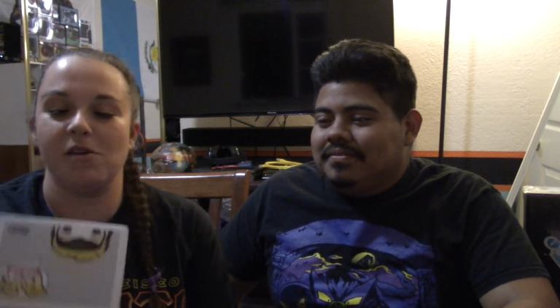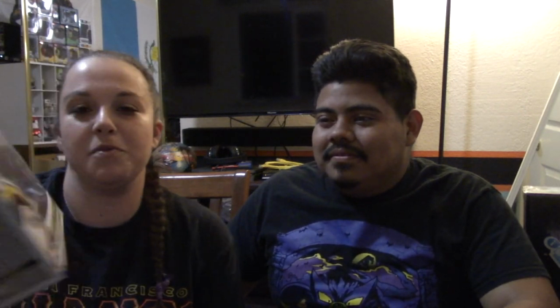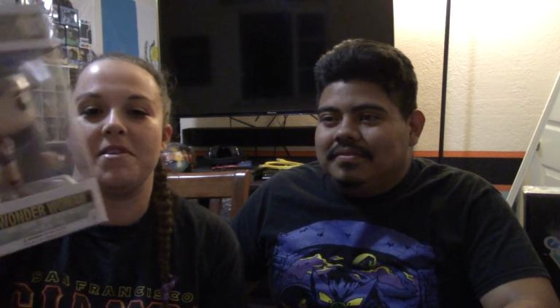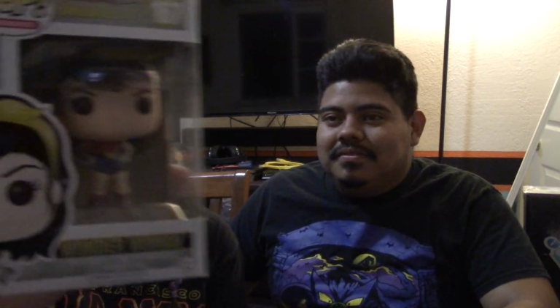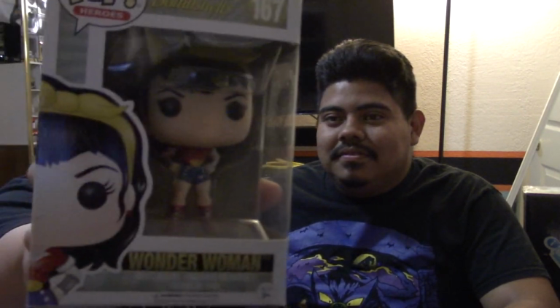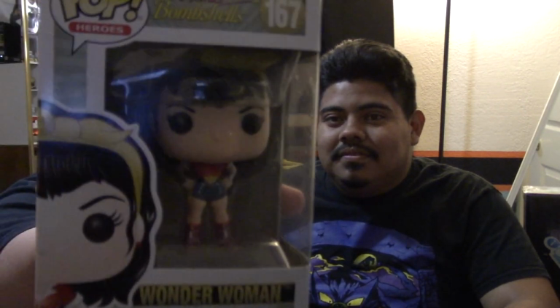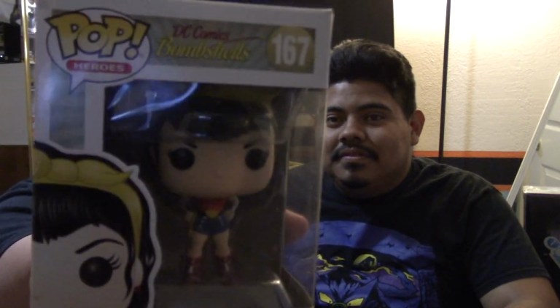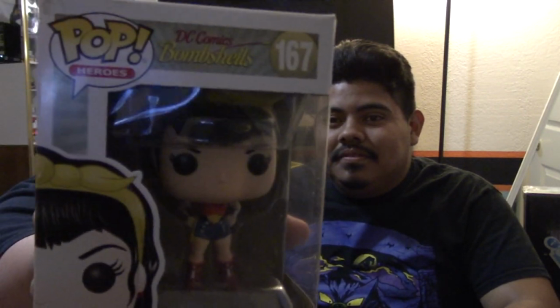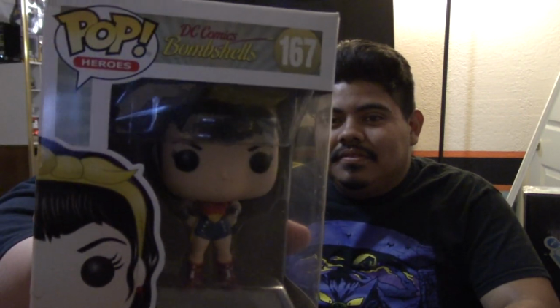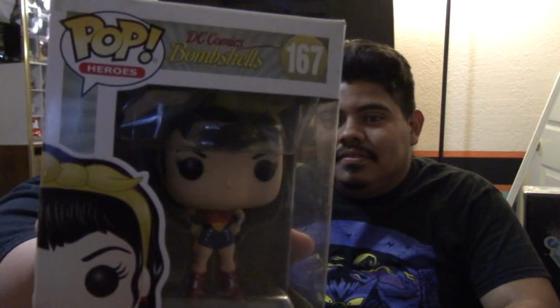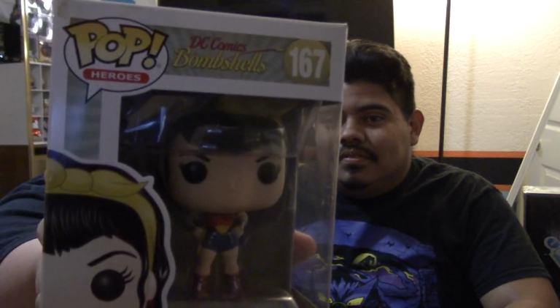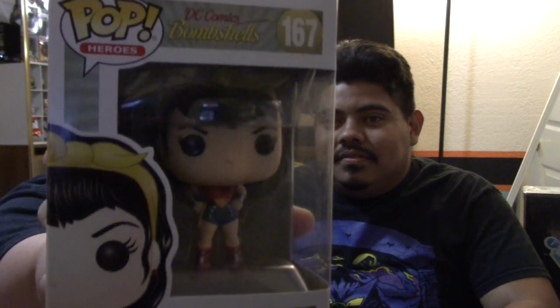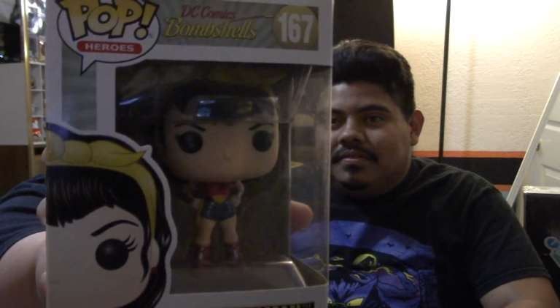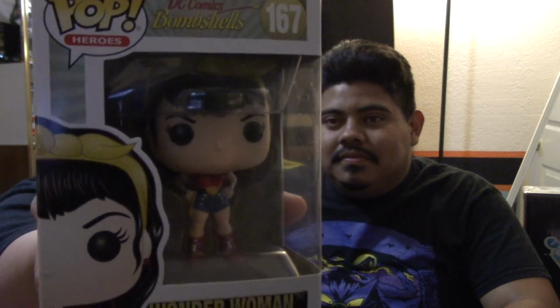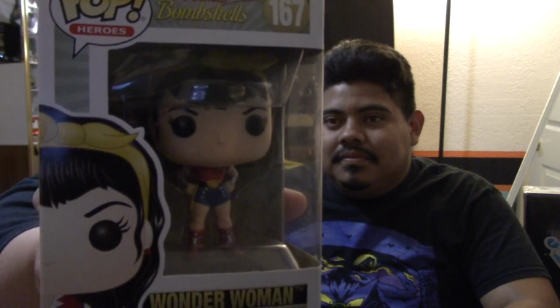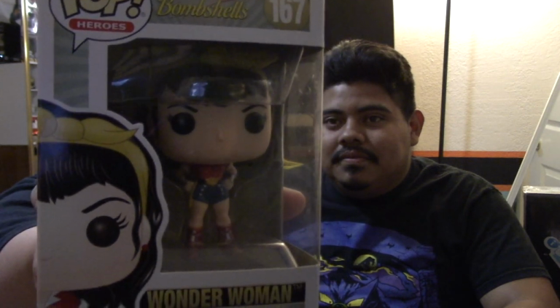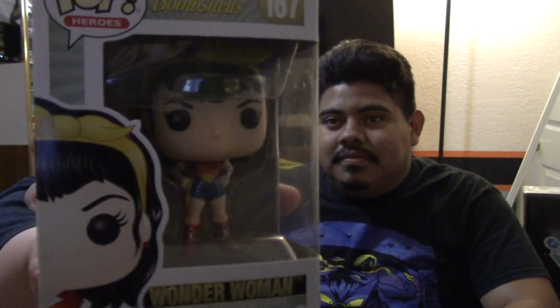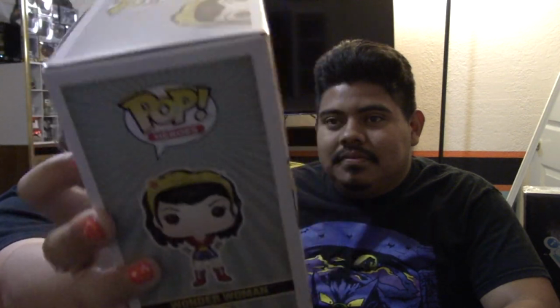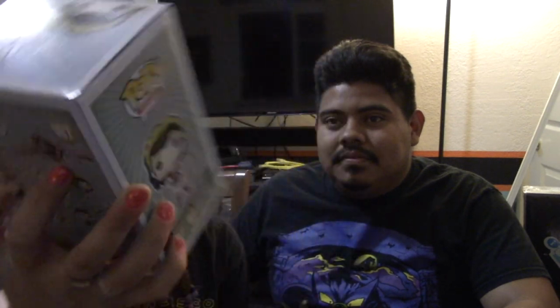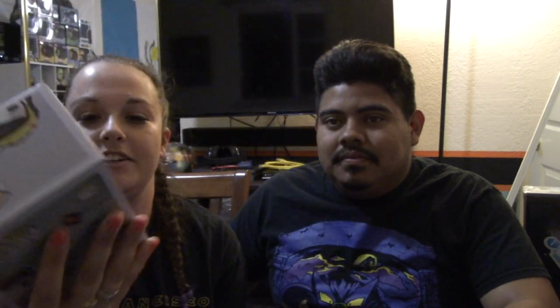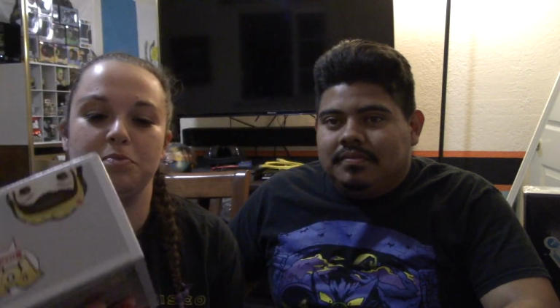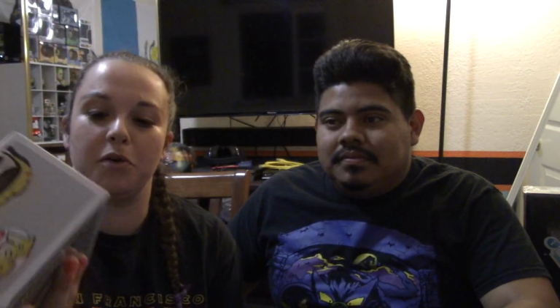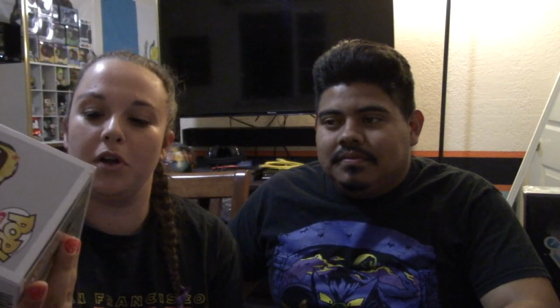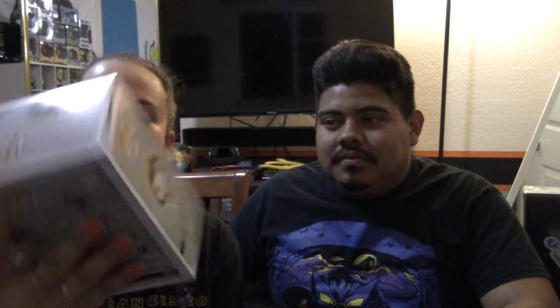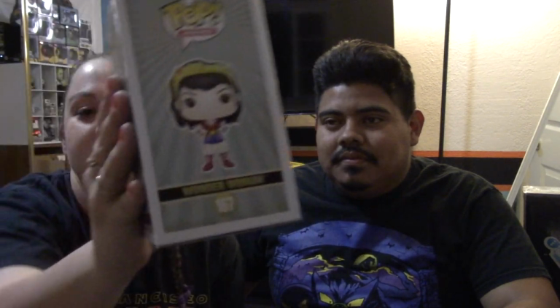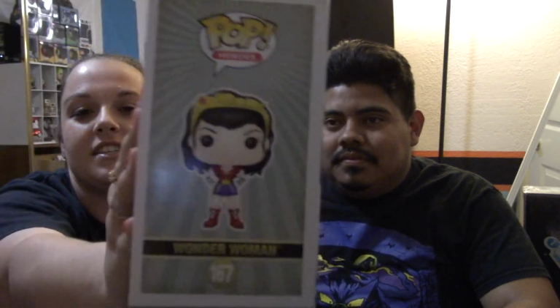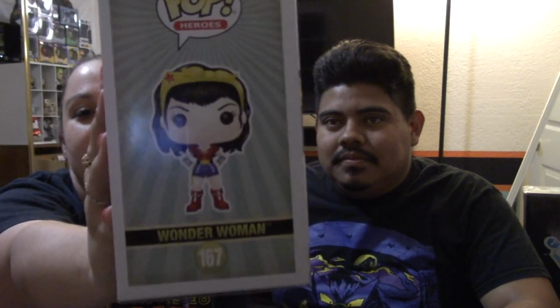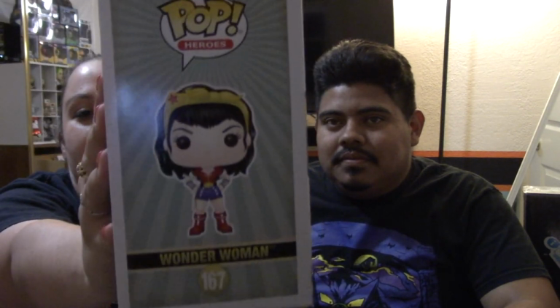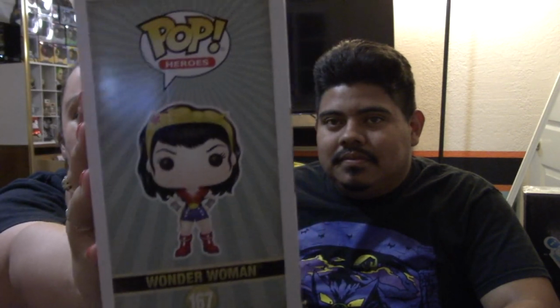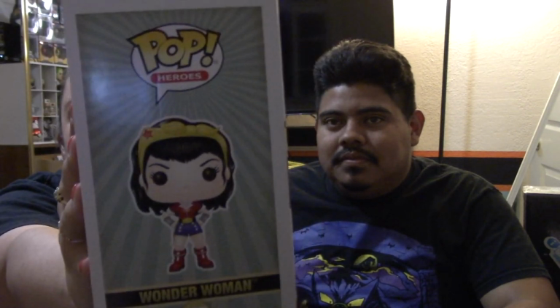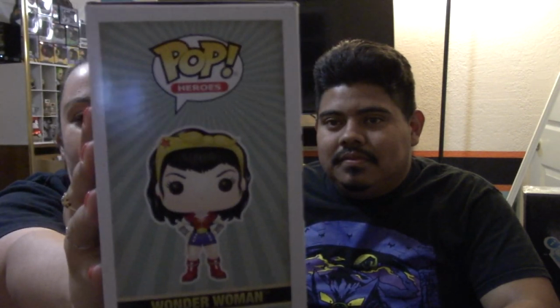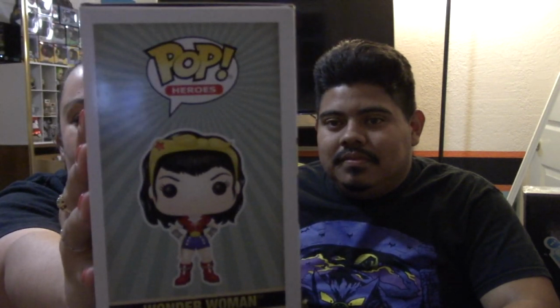Wonder Woman was our next one we found. She's pretty cool — number 167 on the side there.